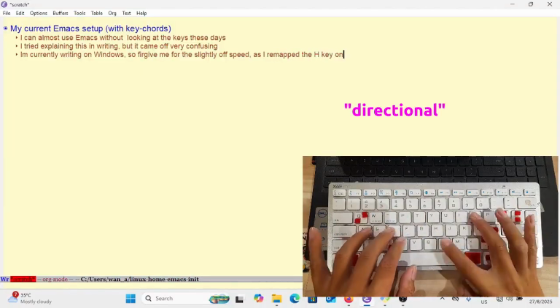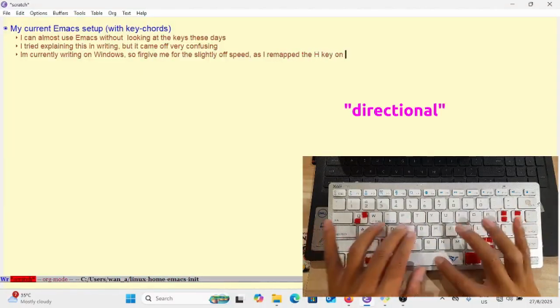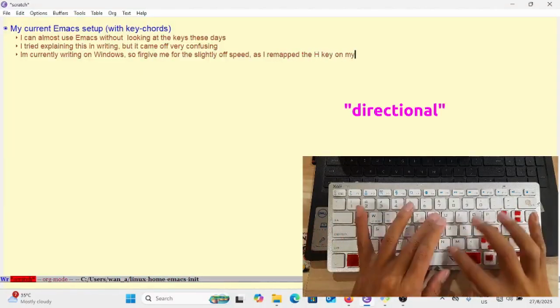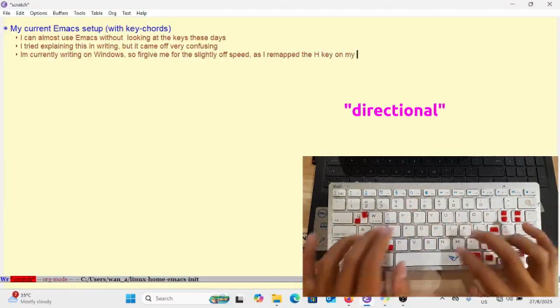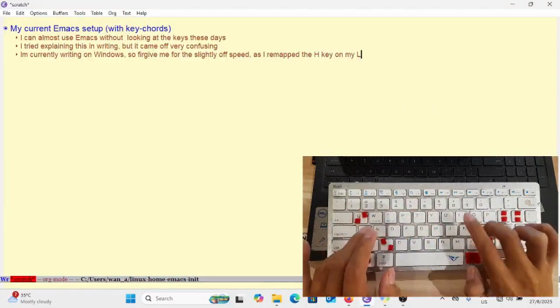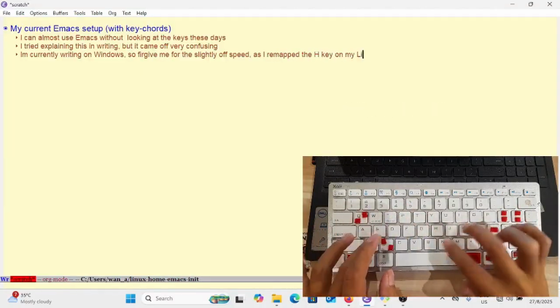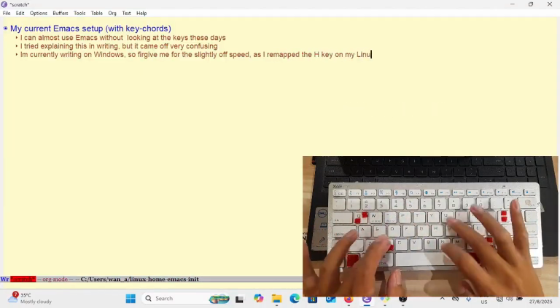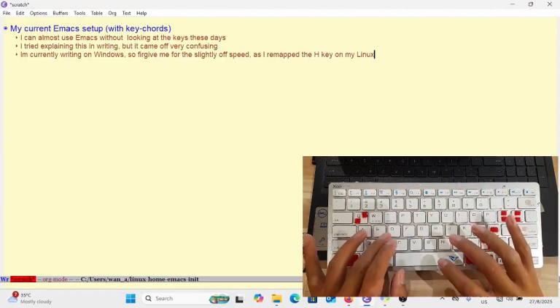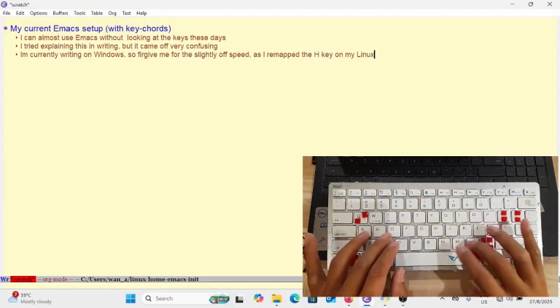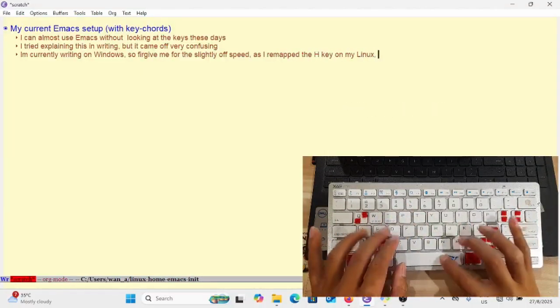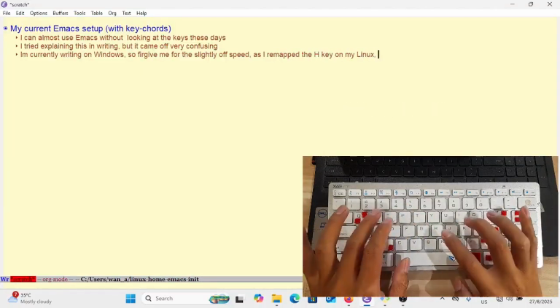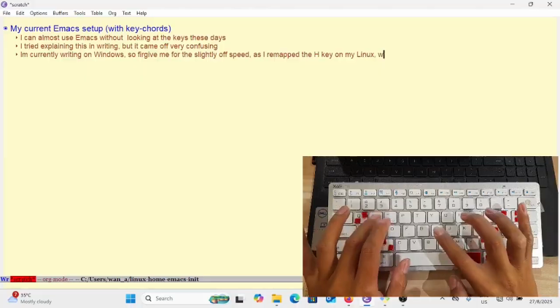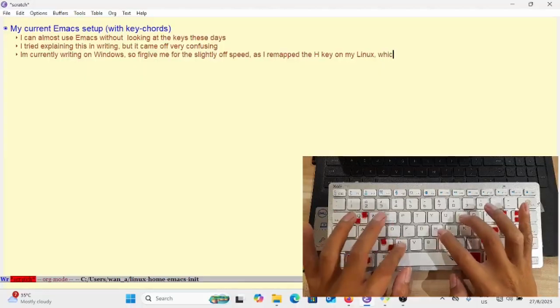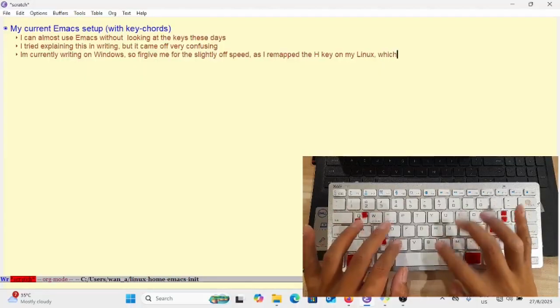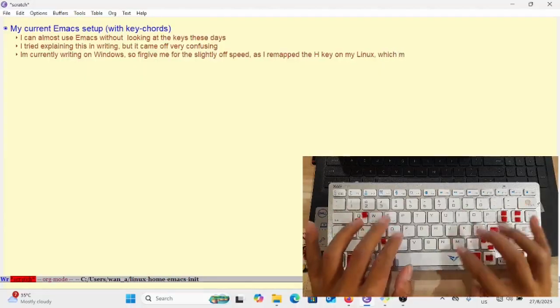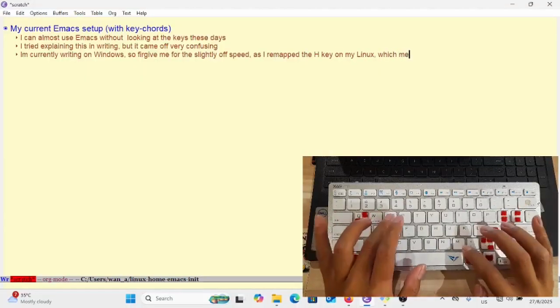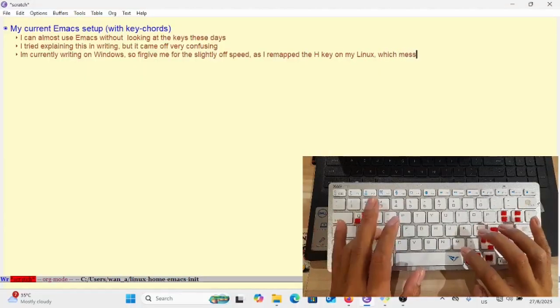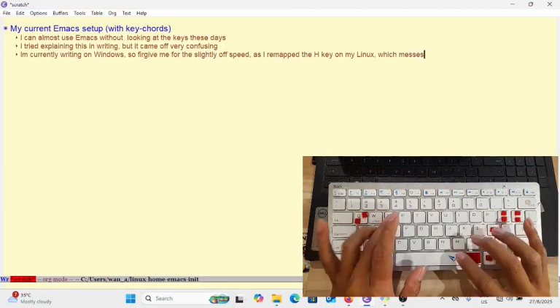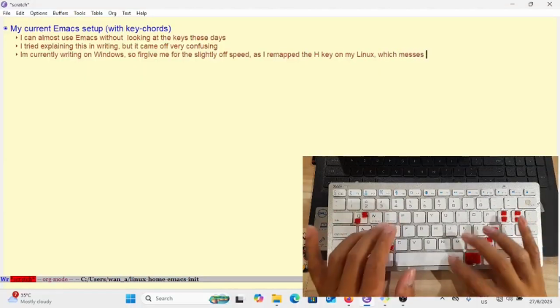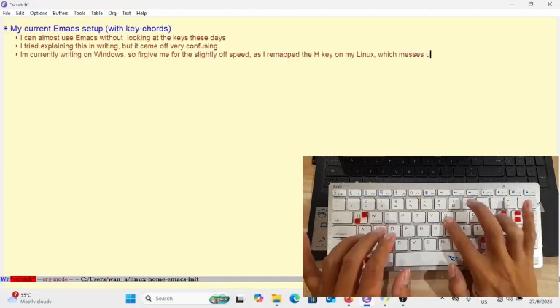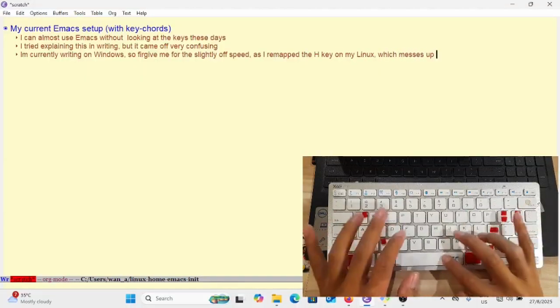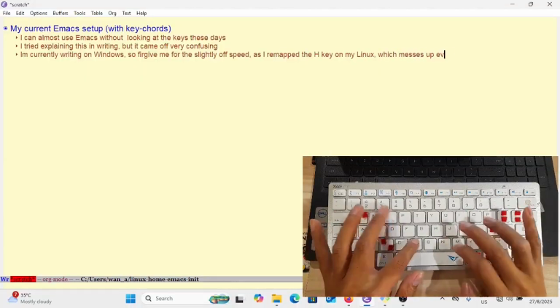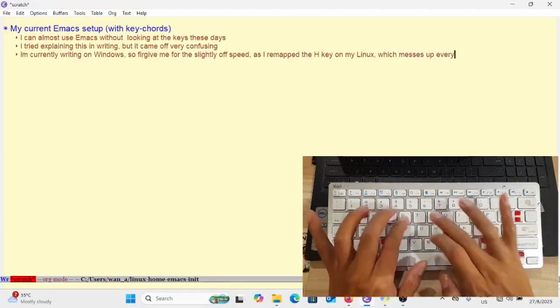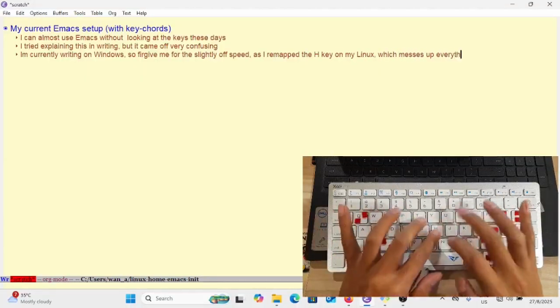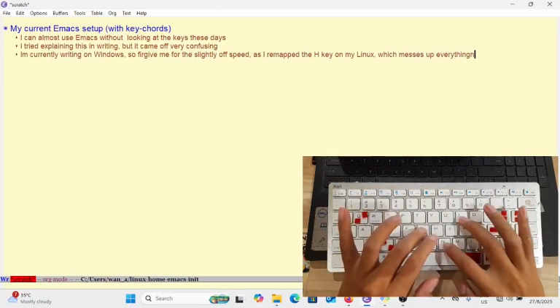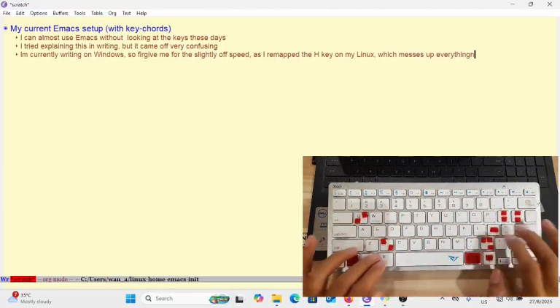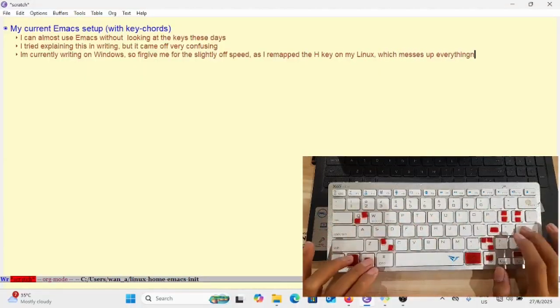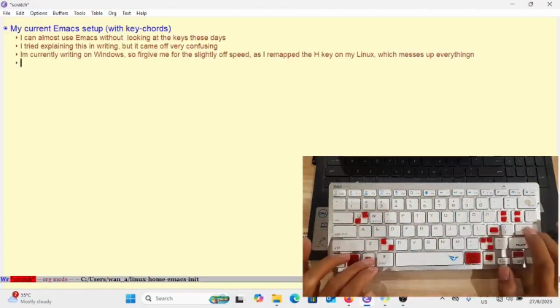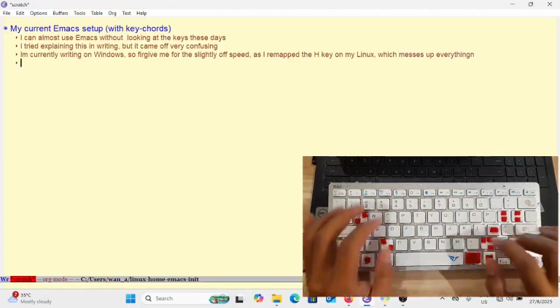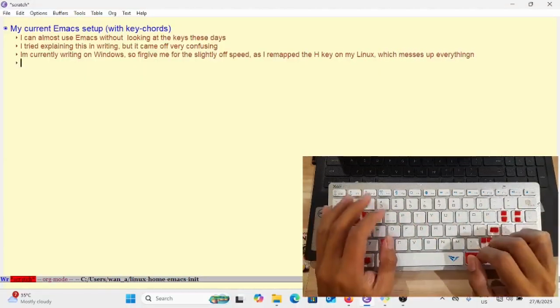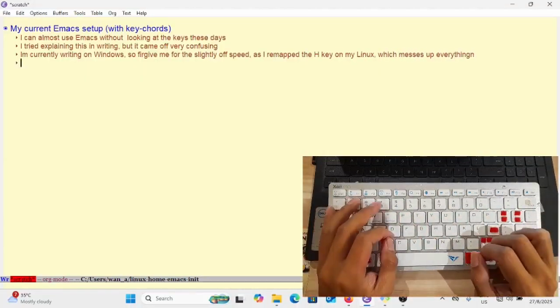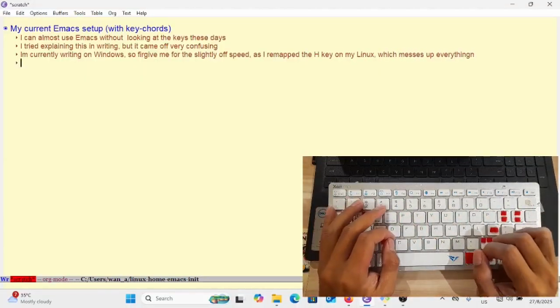I'm also mentioning how I remap my H key on my Linux setup, and as a result I'm actually struggling quite a lot in this video.